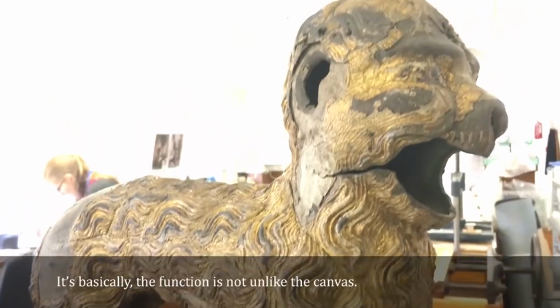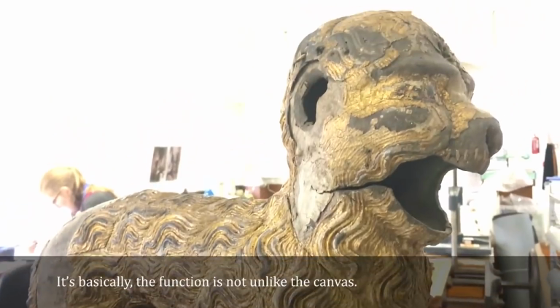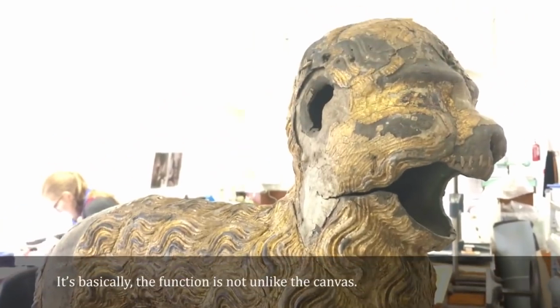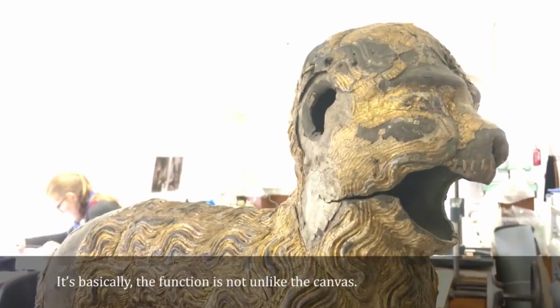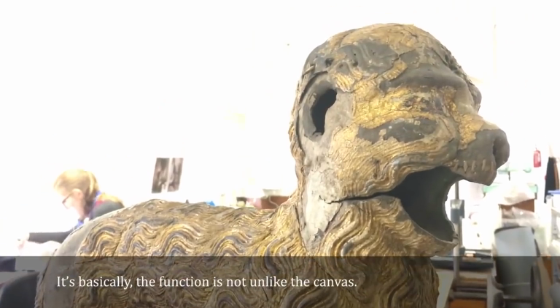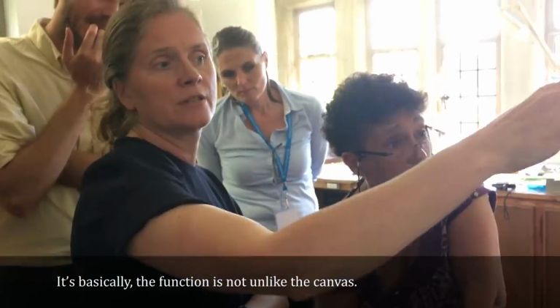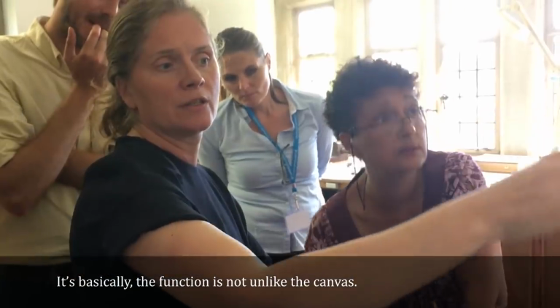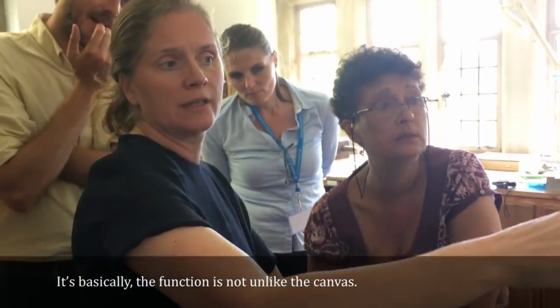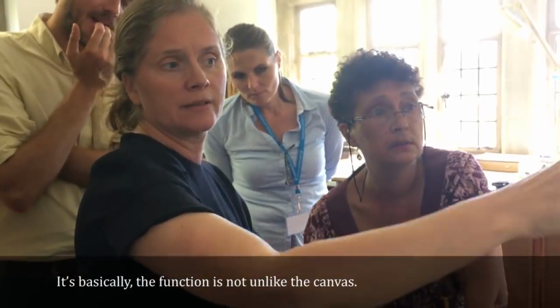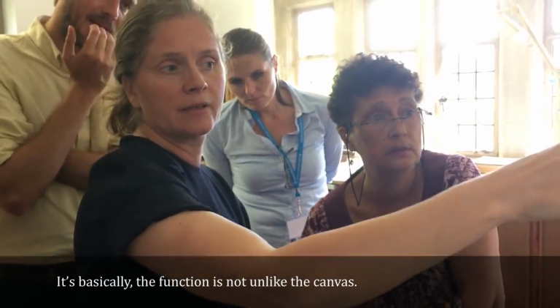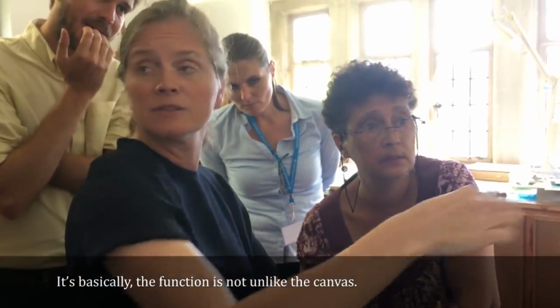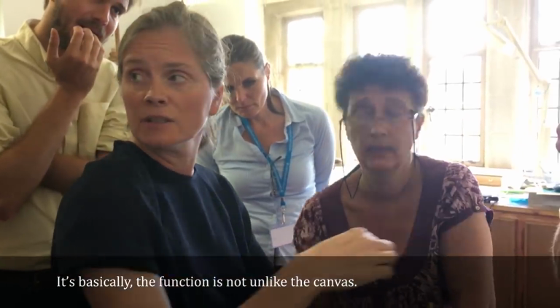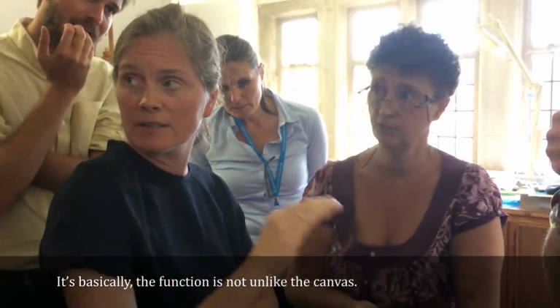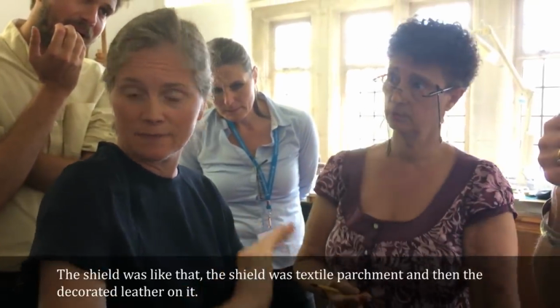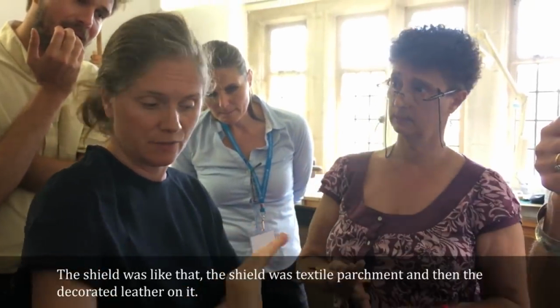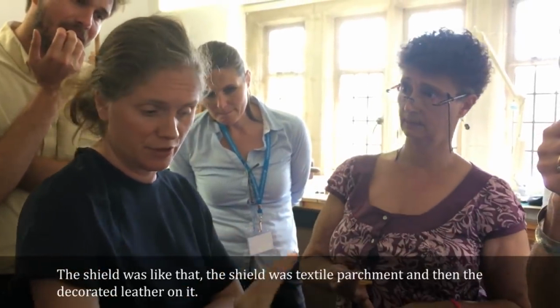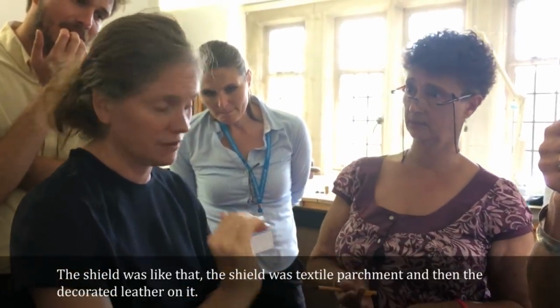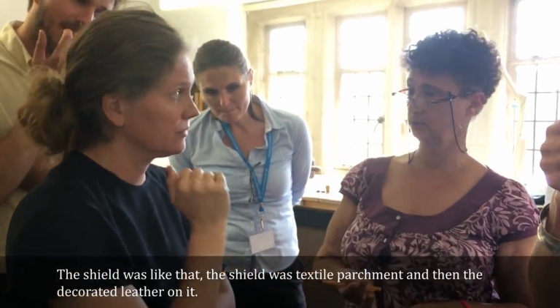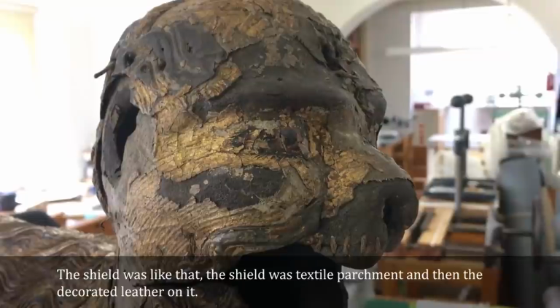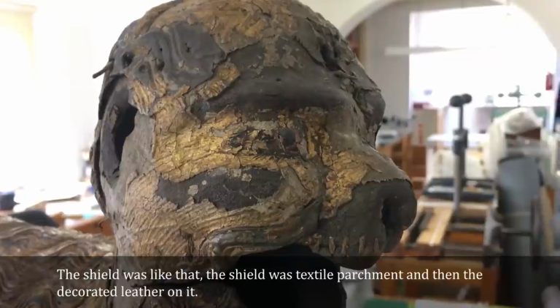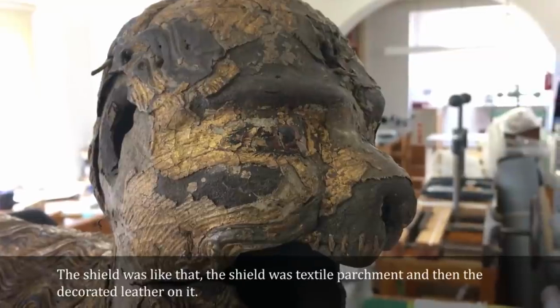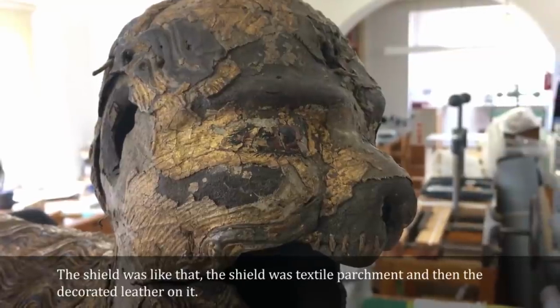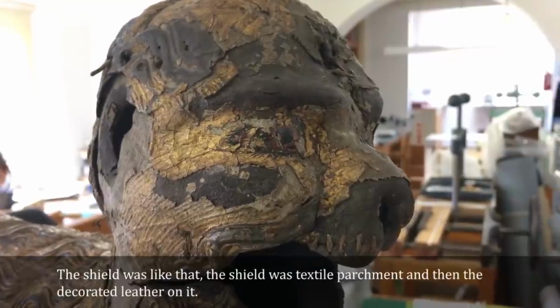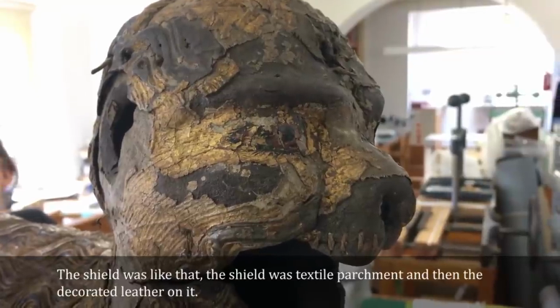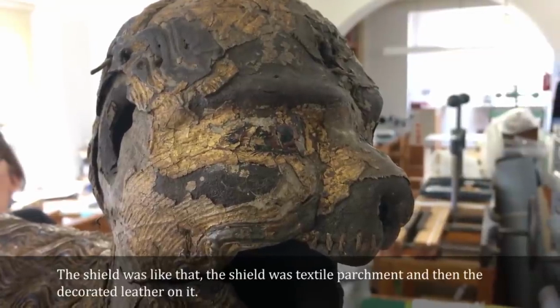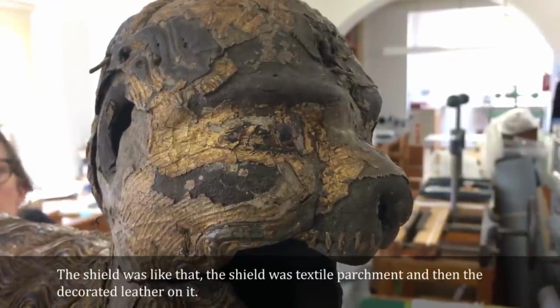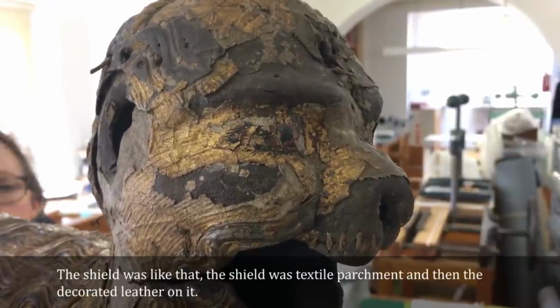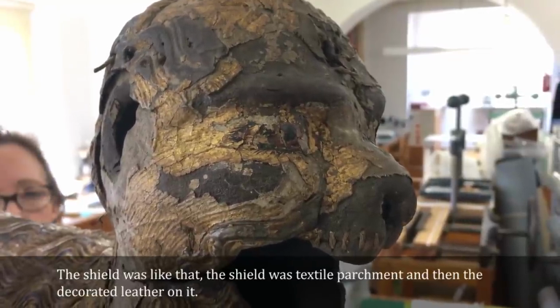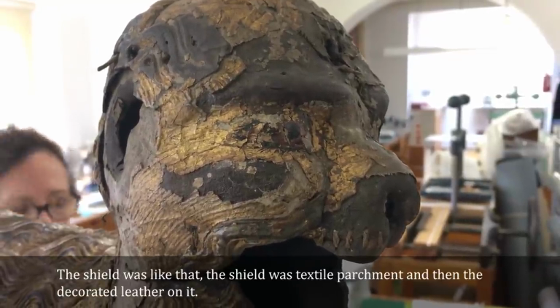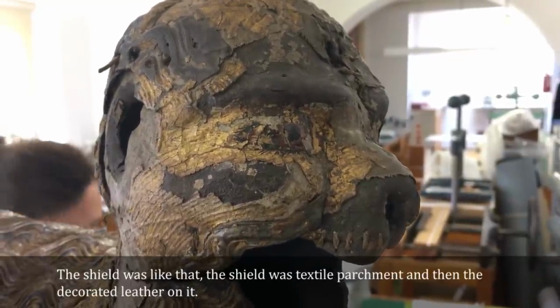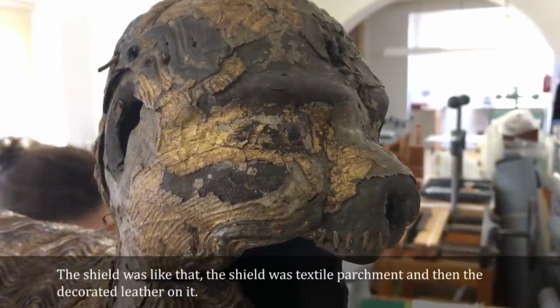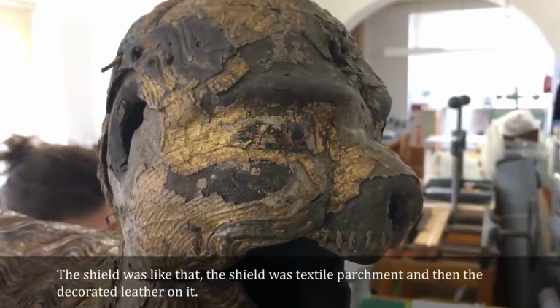Basically, the function is not unlike canvas. And the shield was made like that — with textile, parchment, and then the decoration together on it.